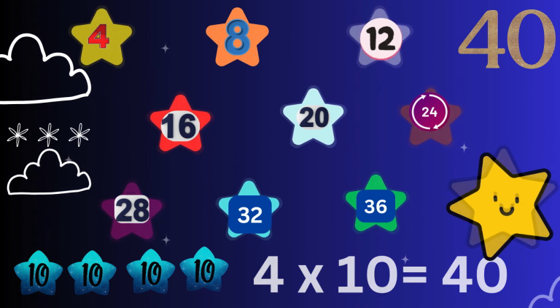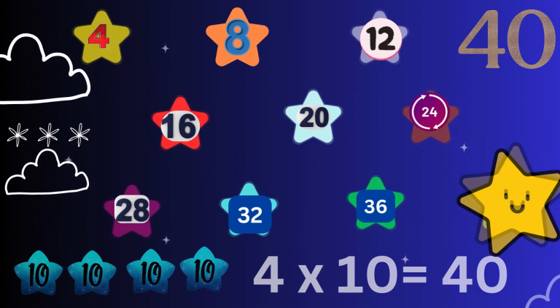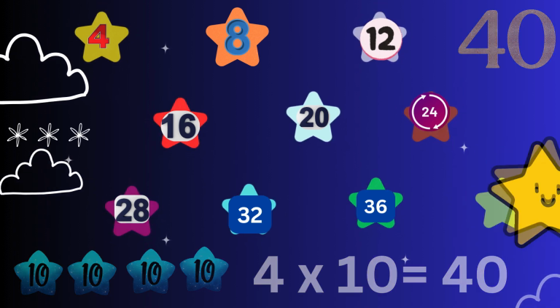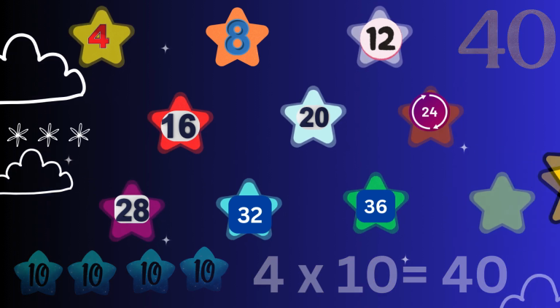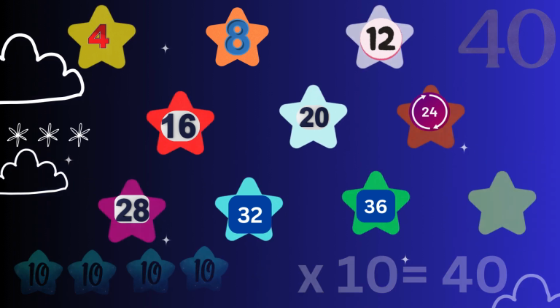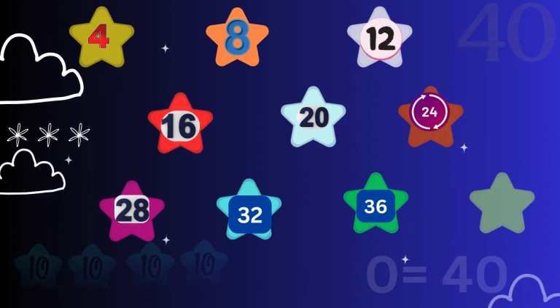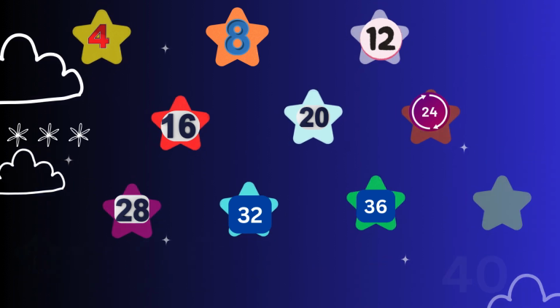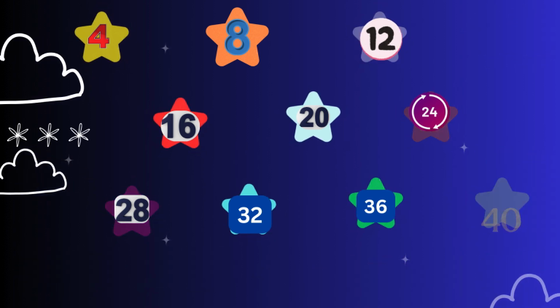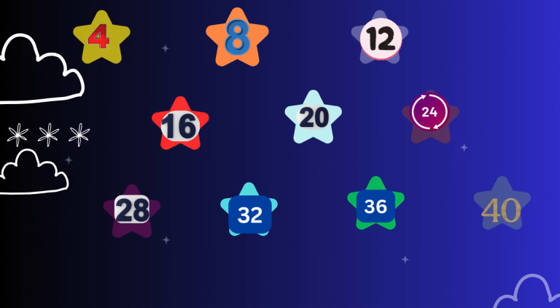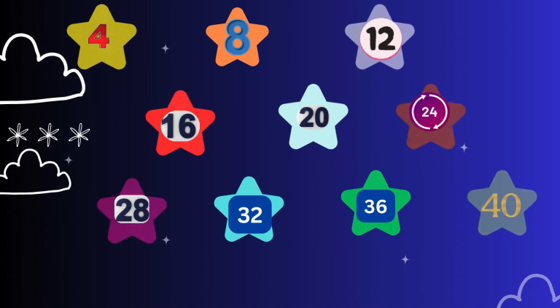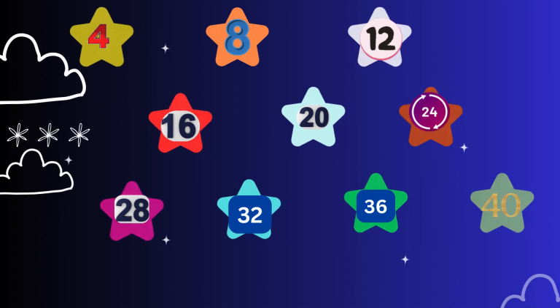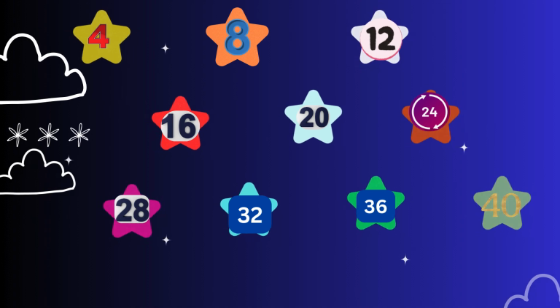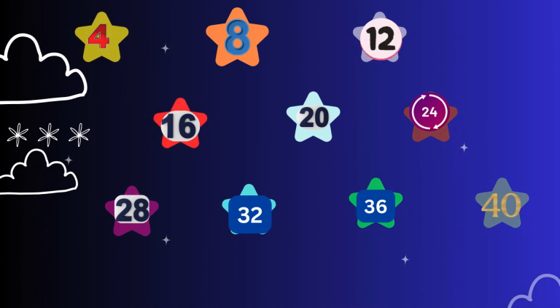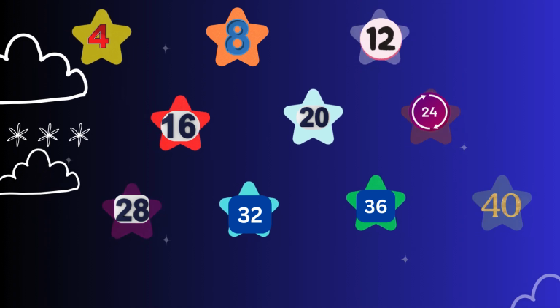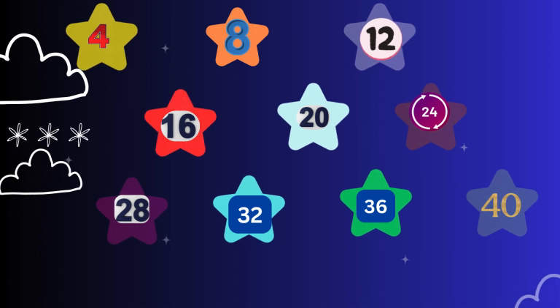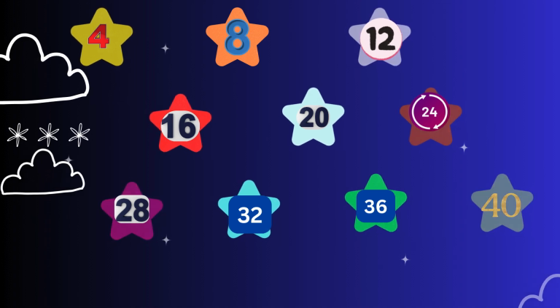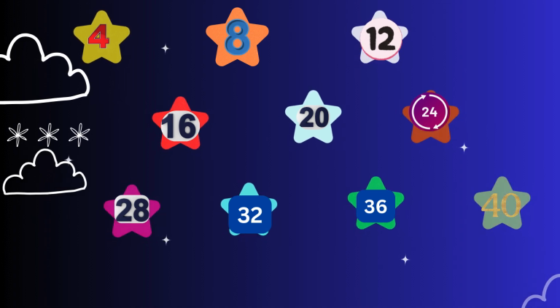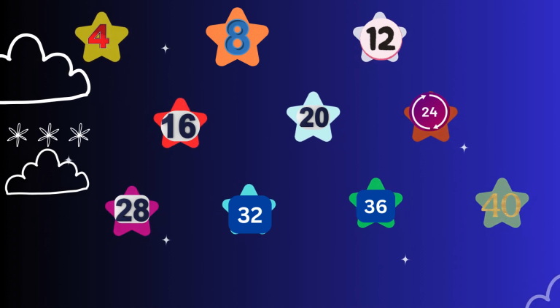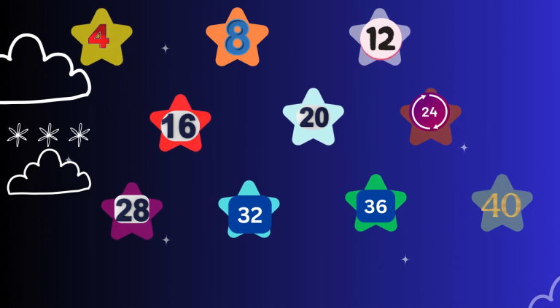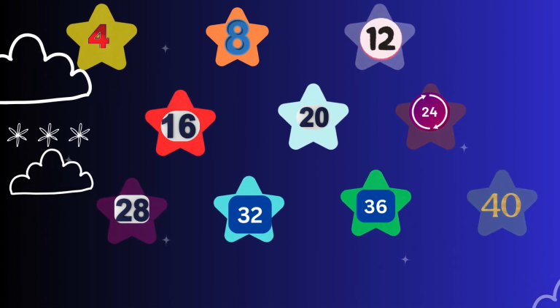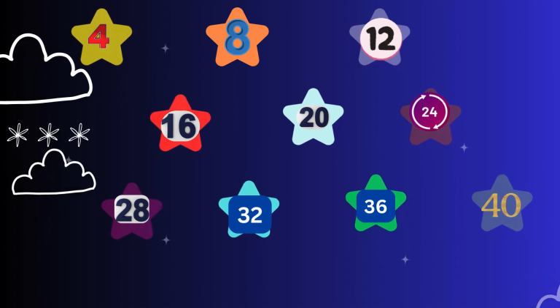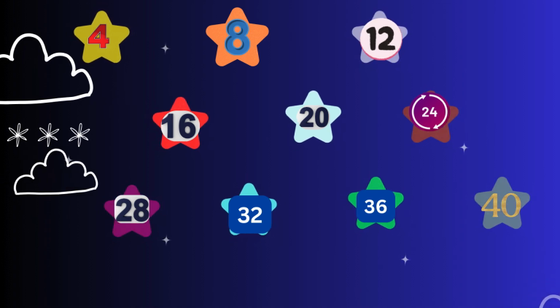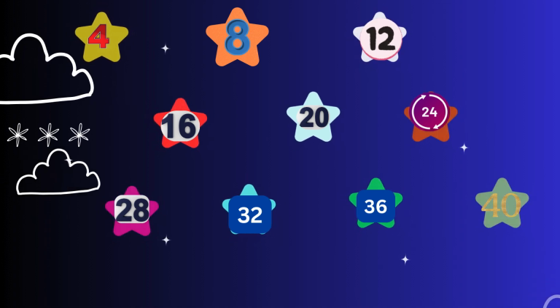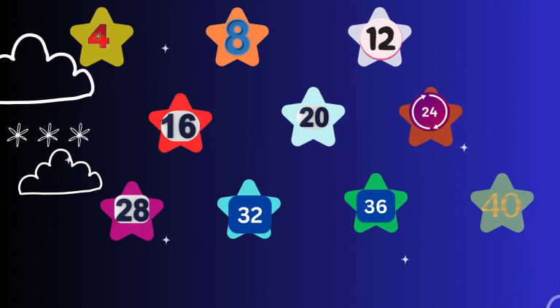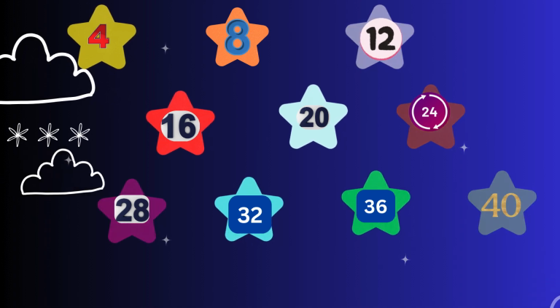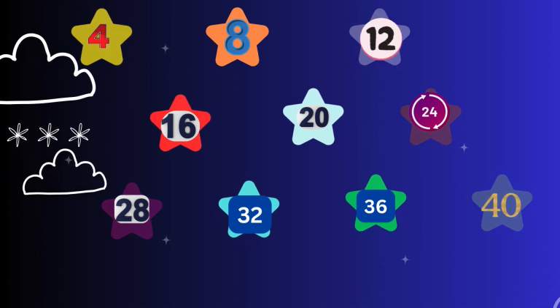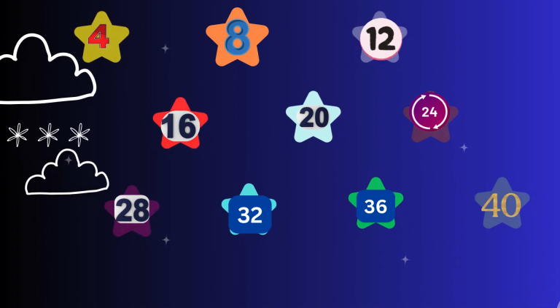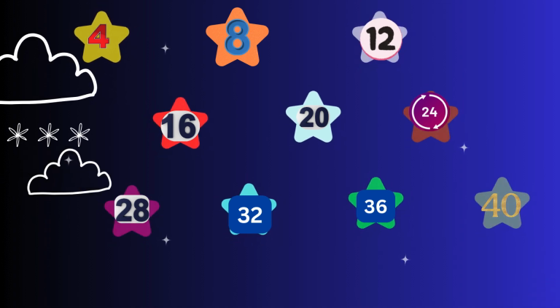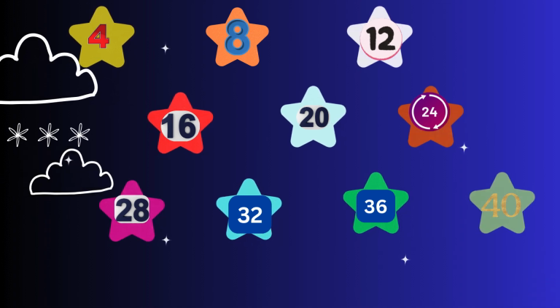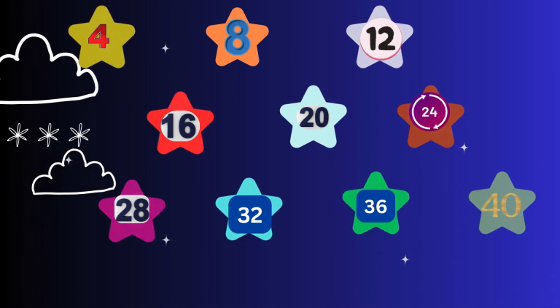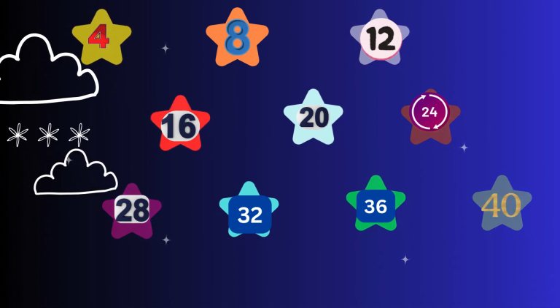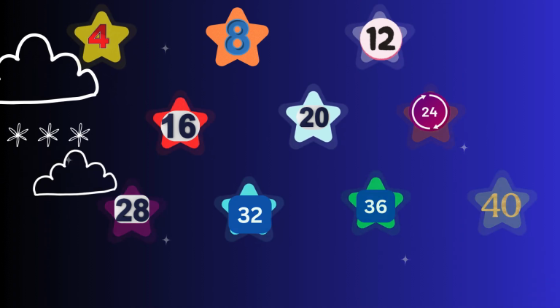The numbers grow every time I jump. You did it — you learned the table of four! Now let's say it together.